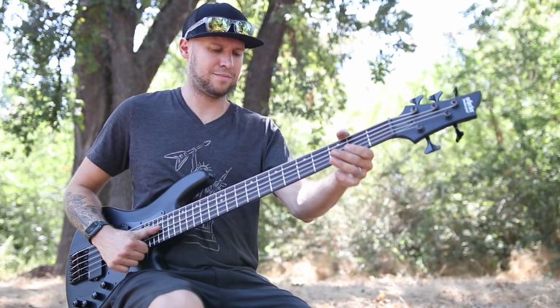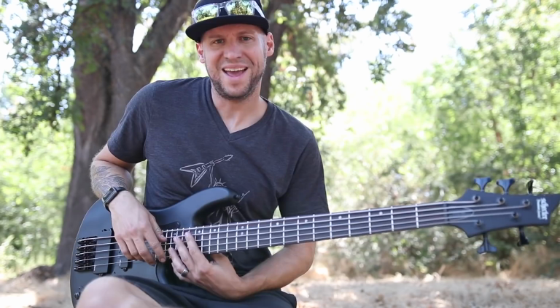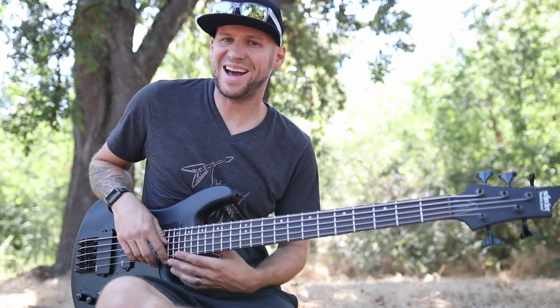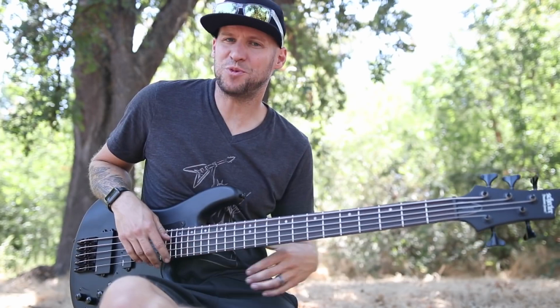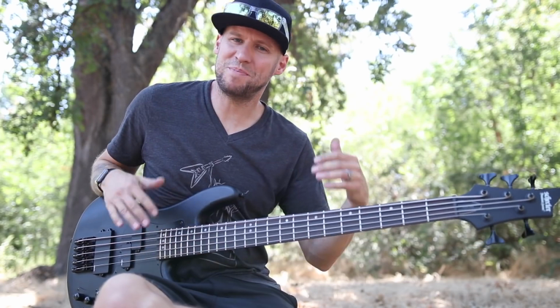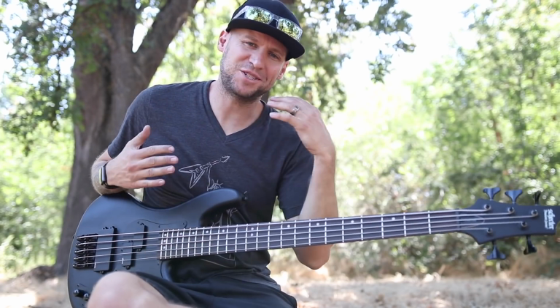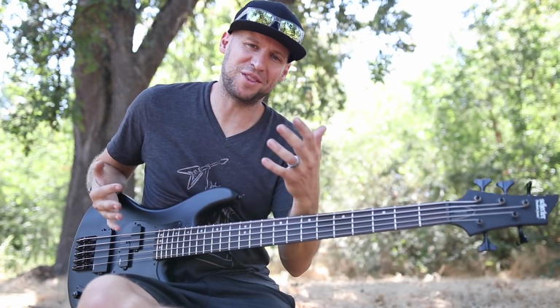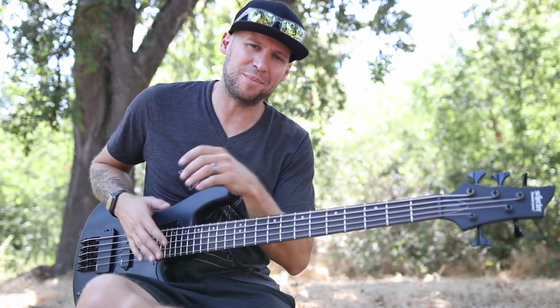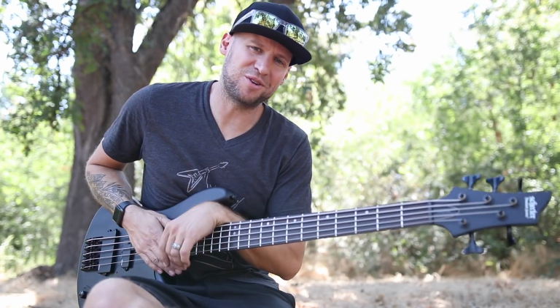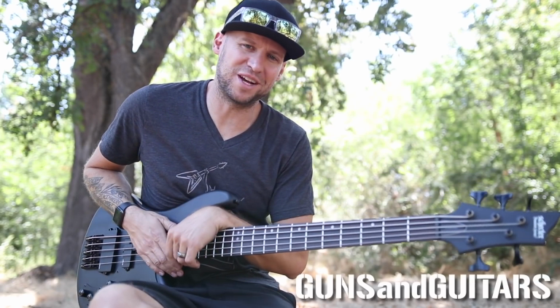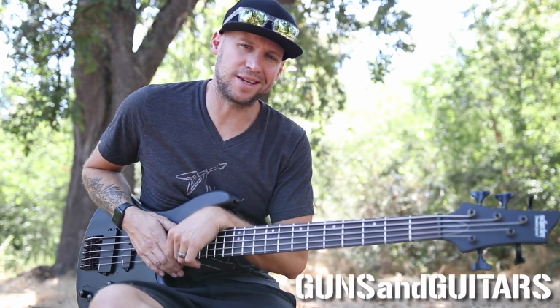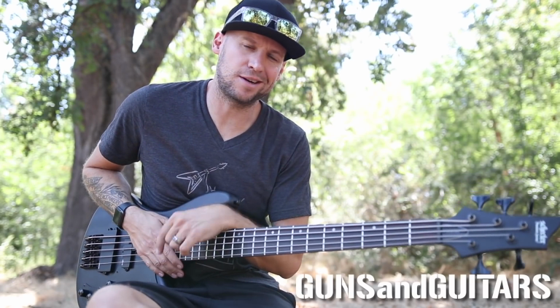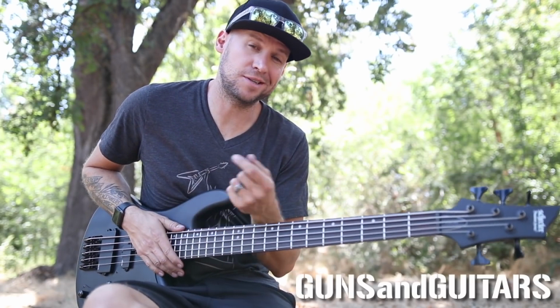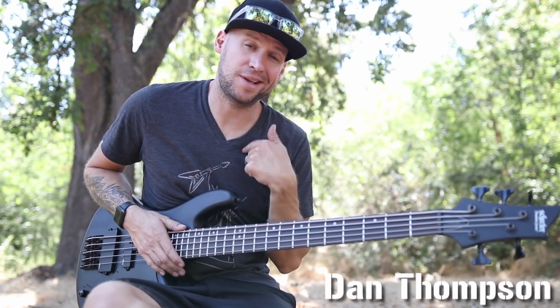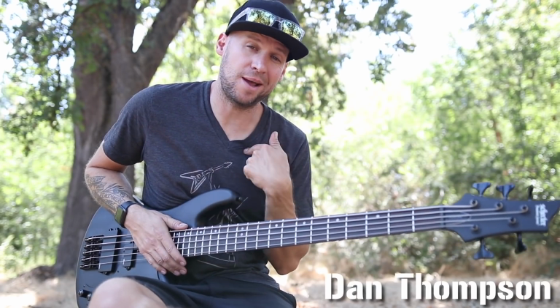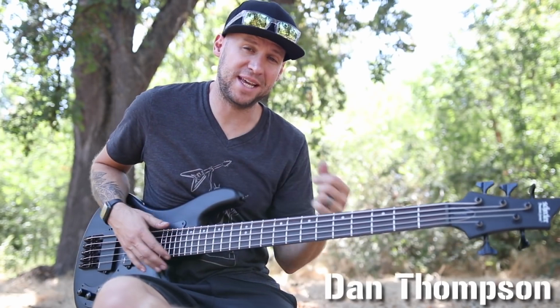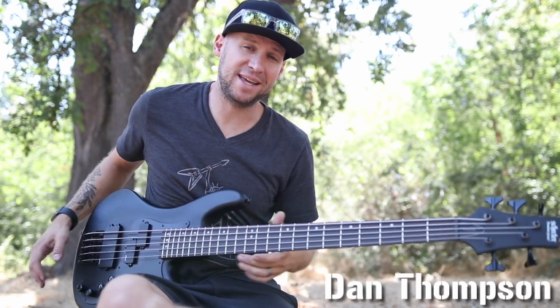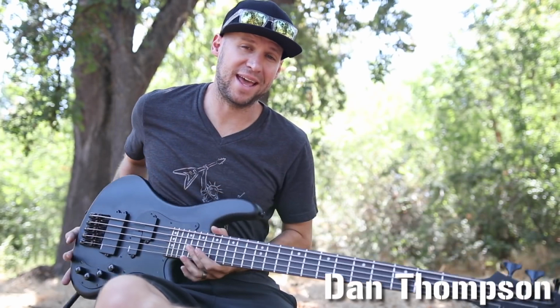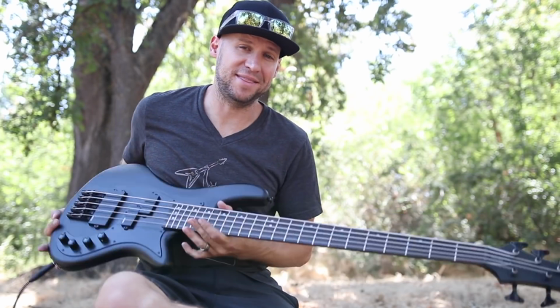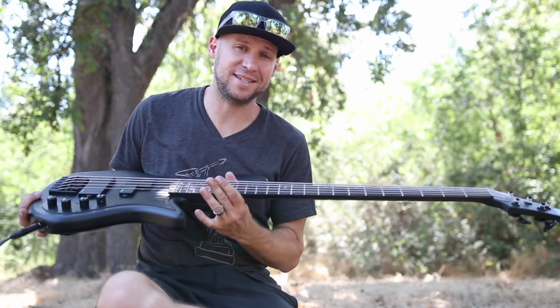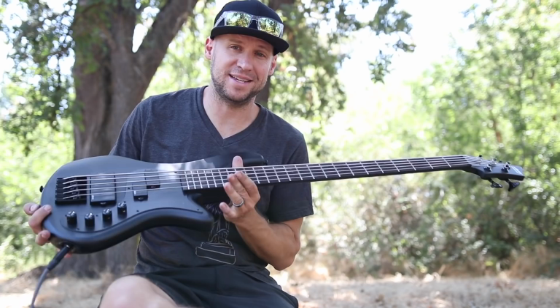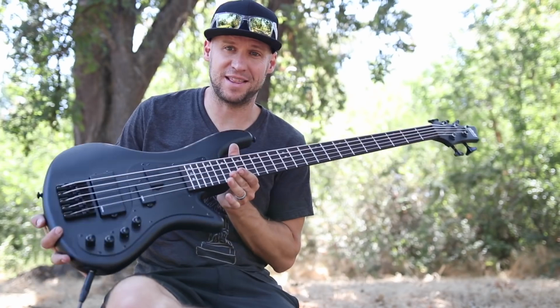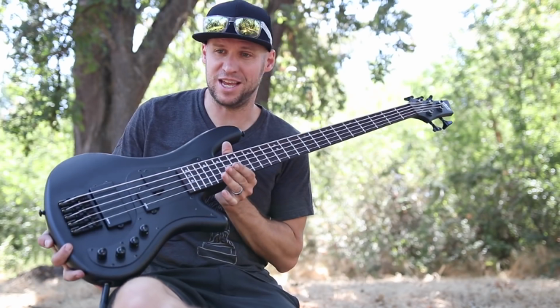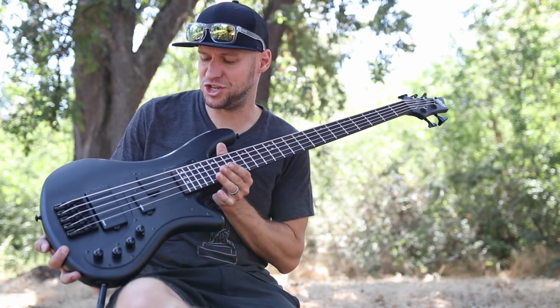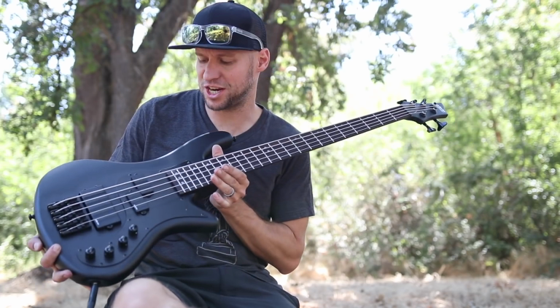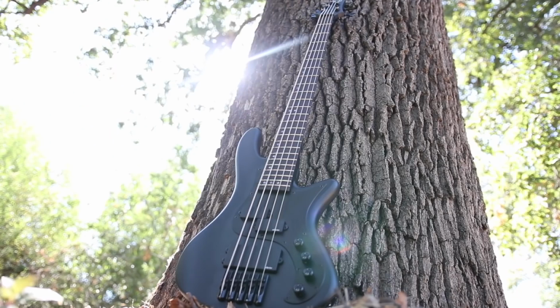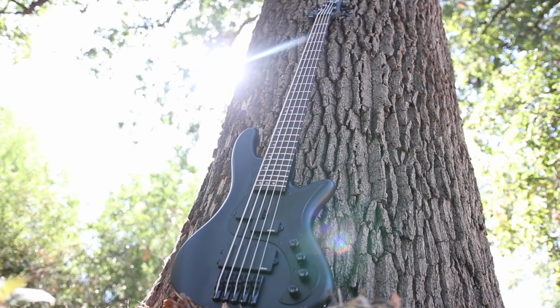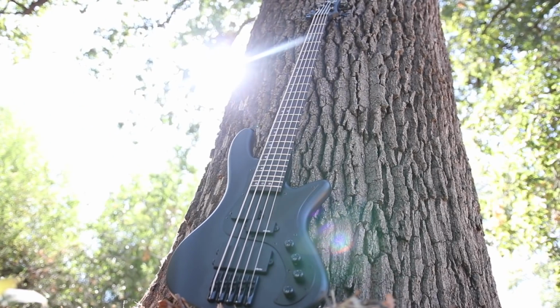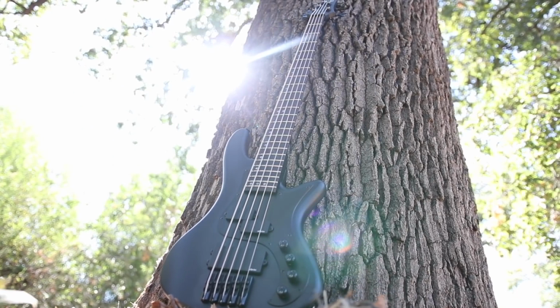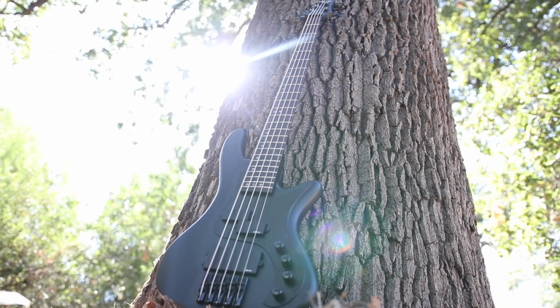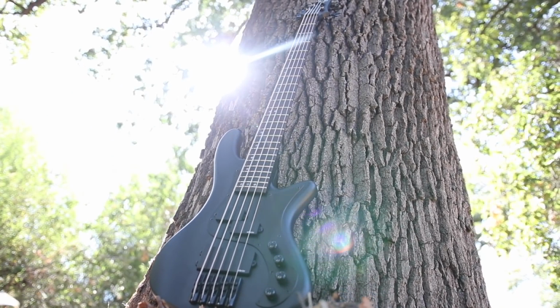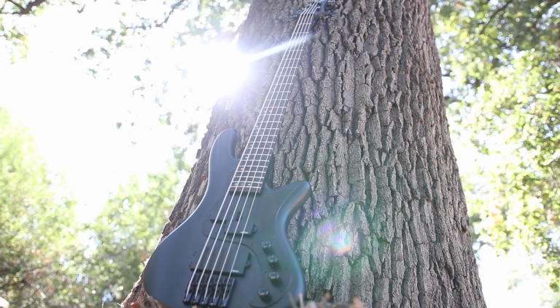Hey guys, welcome back to another episode of Guns N' Guitars. I'm Dan, and this is the Schecter Stealth 5 bass.